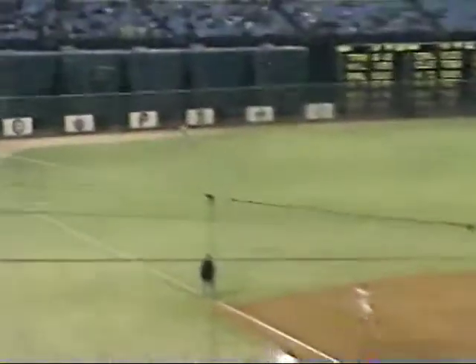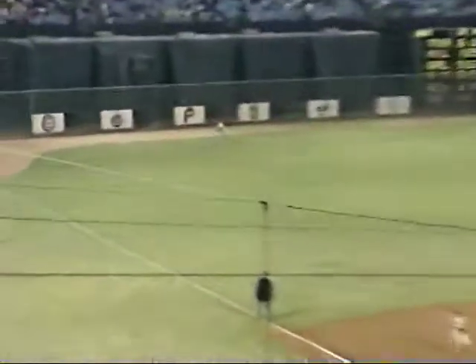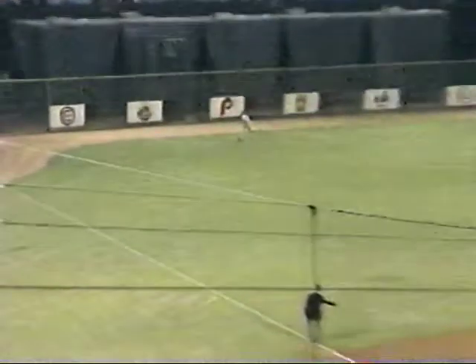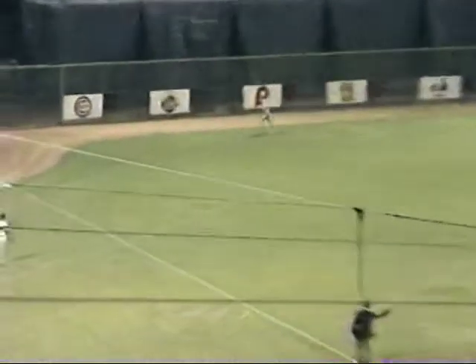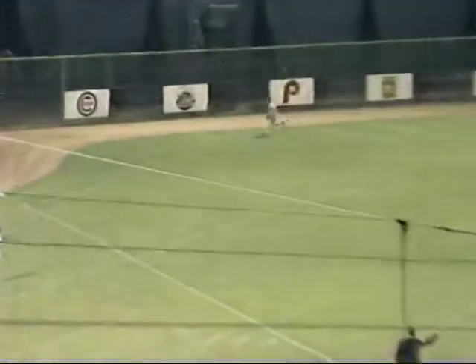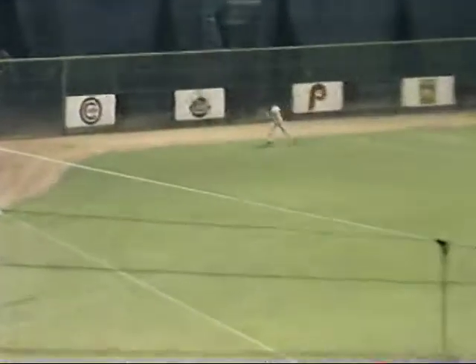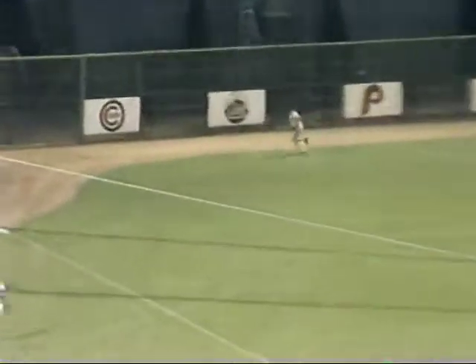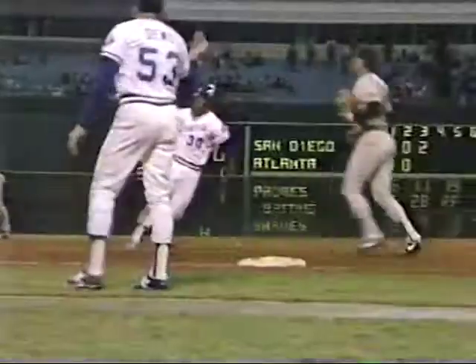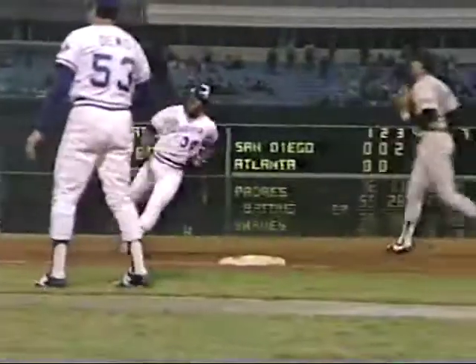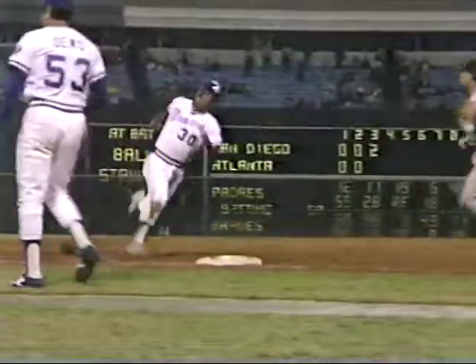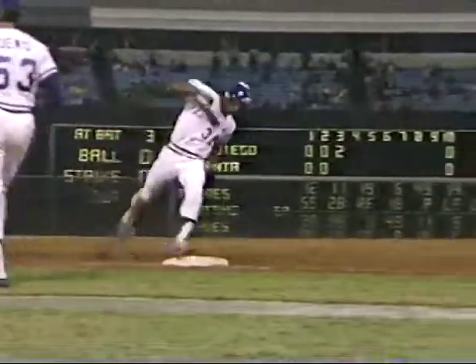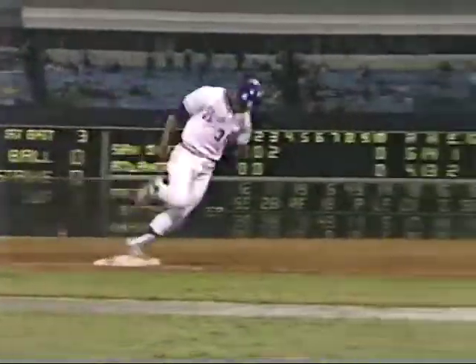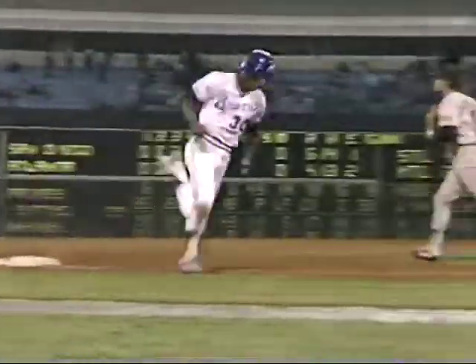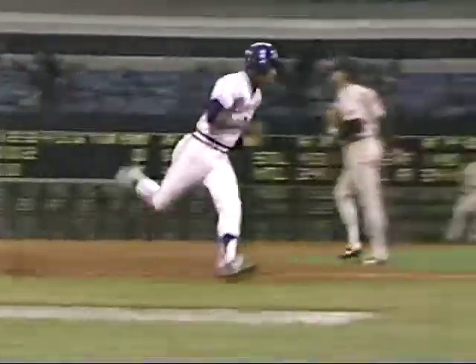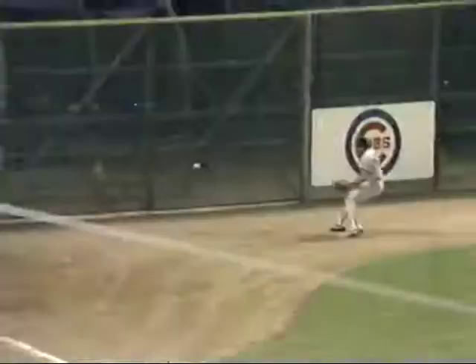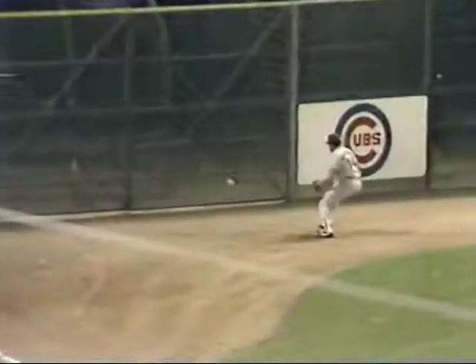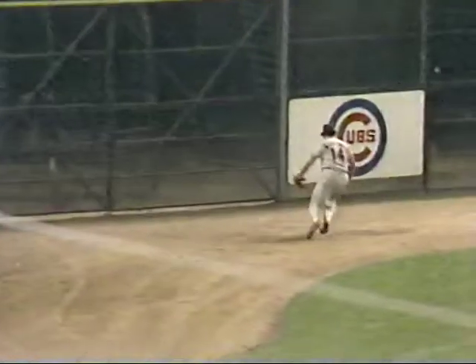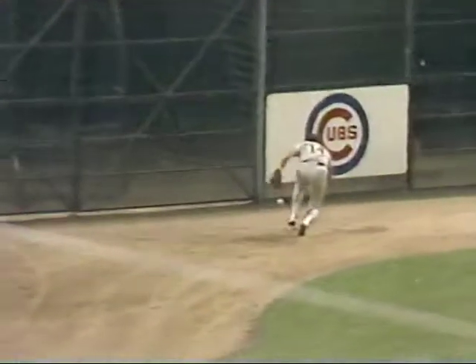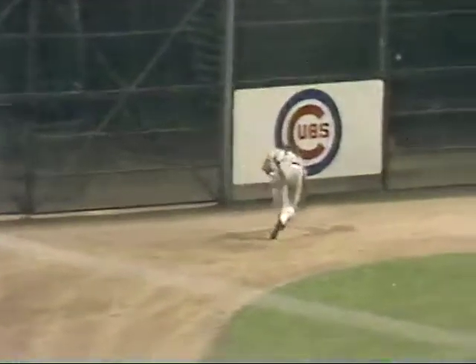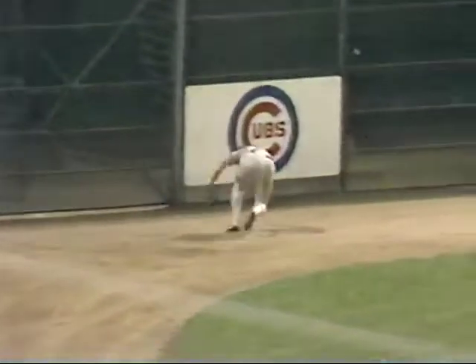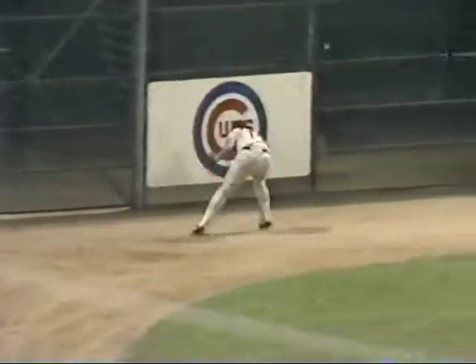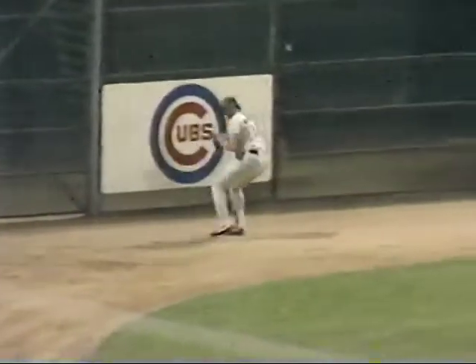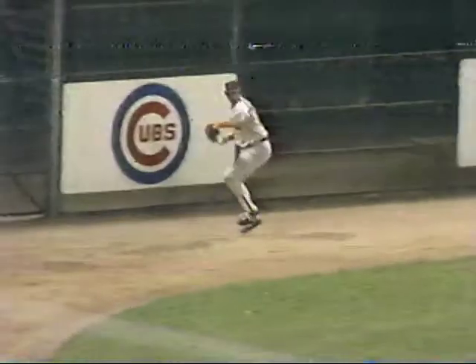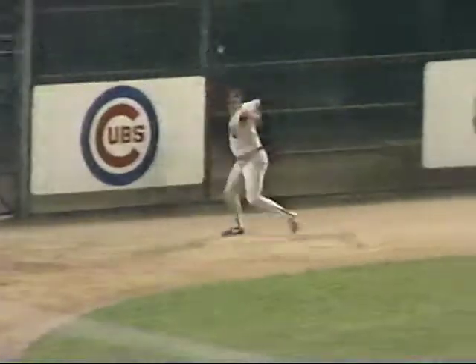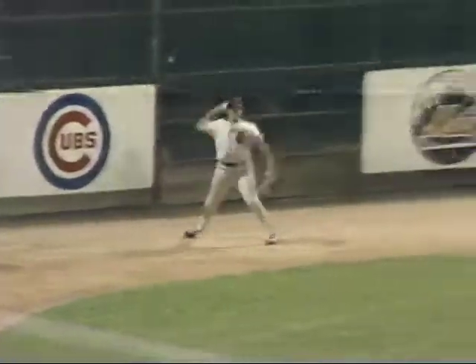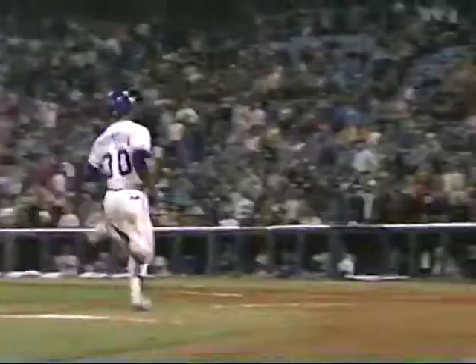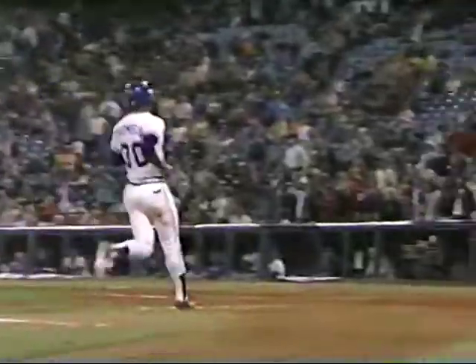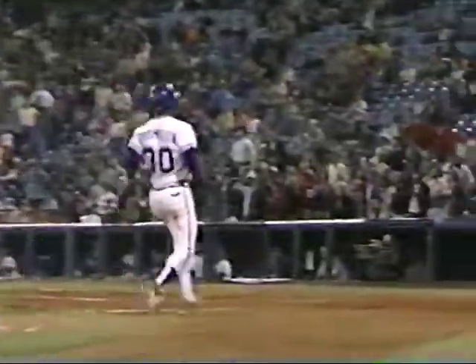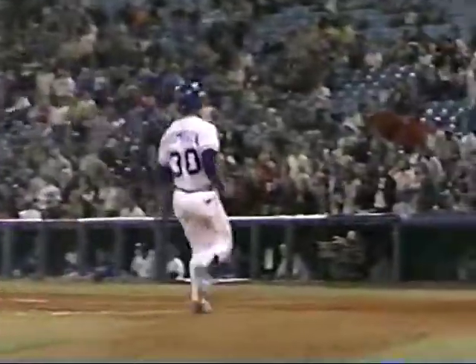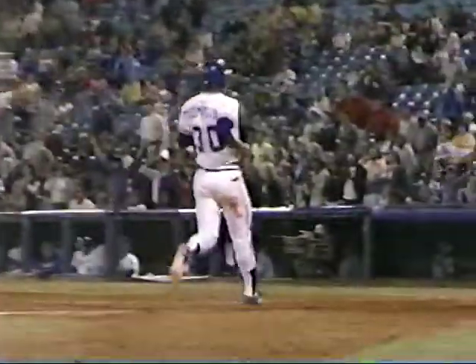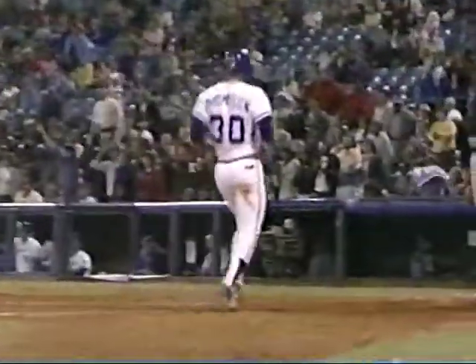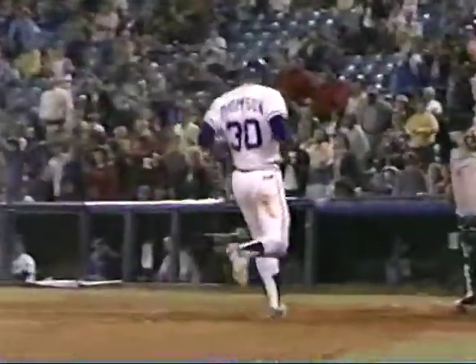Rip, left field hit. A run will score. And Murphy's got himself a double. Tying run at second.